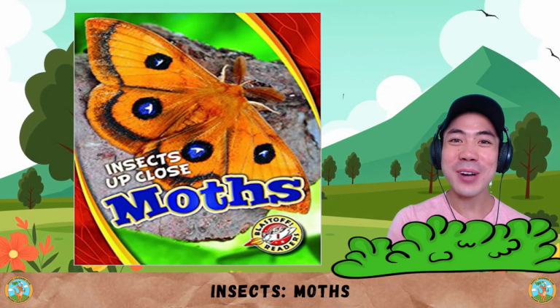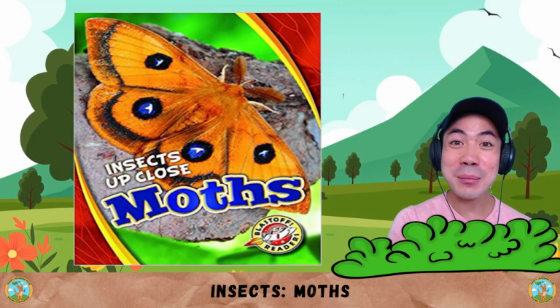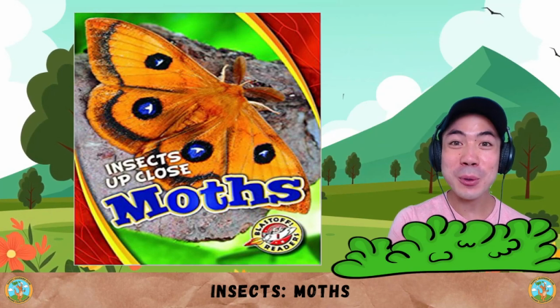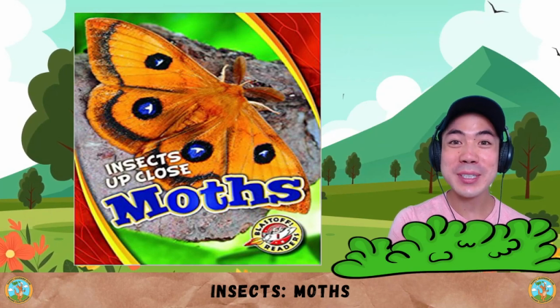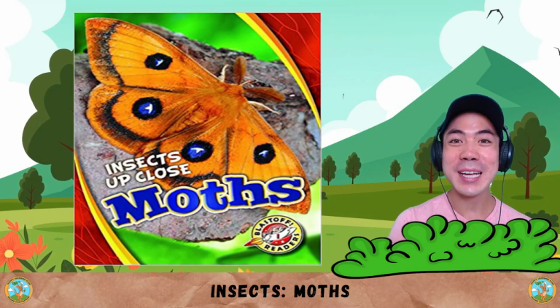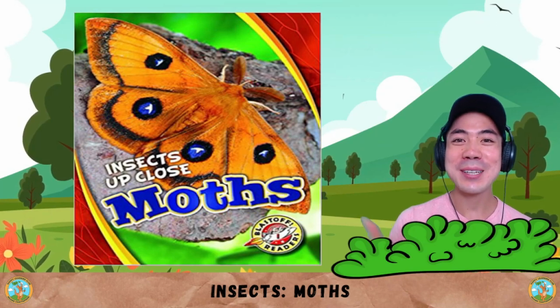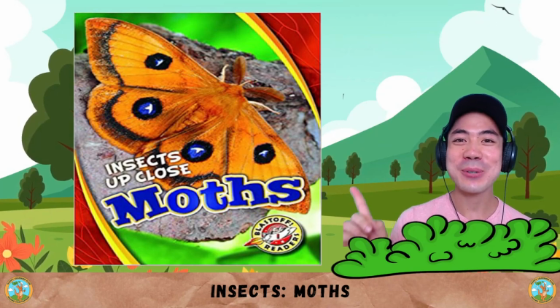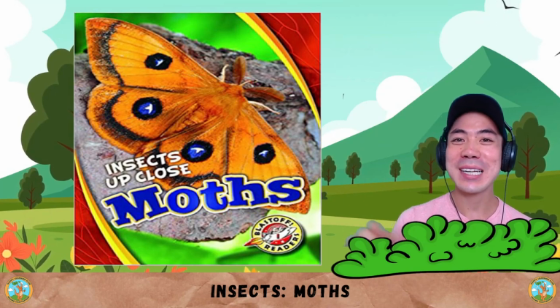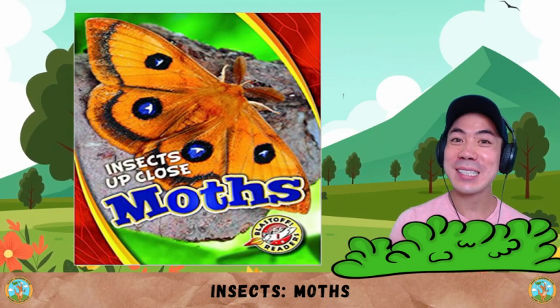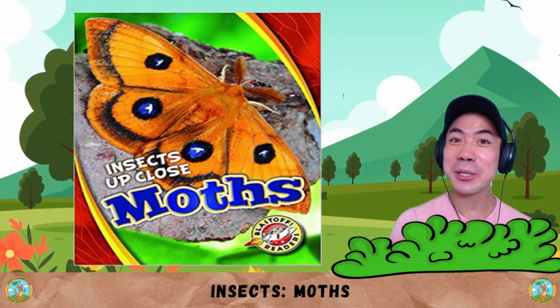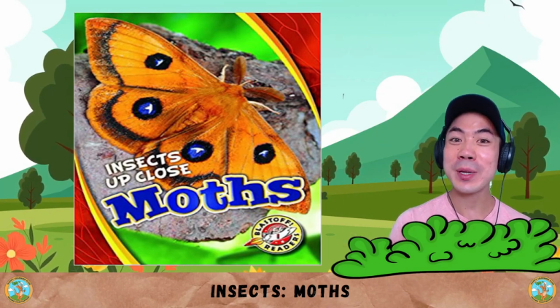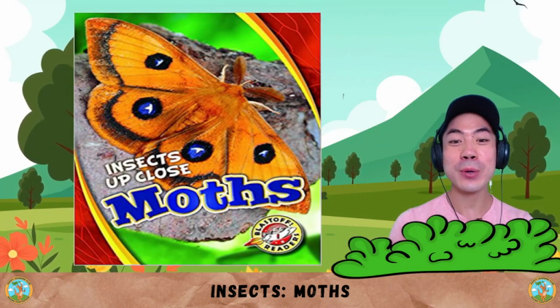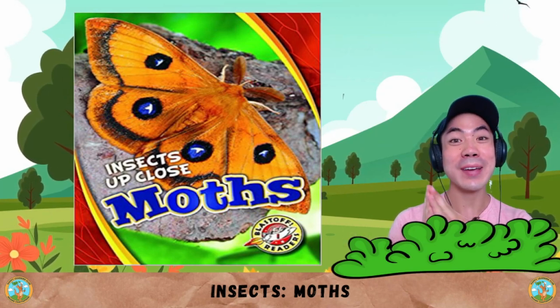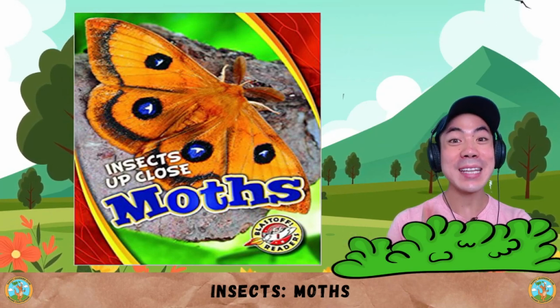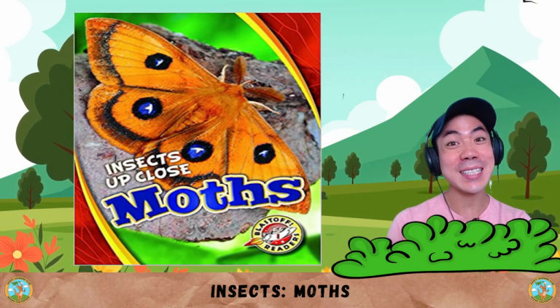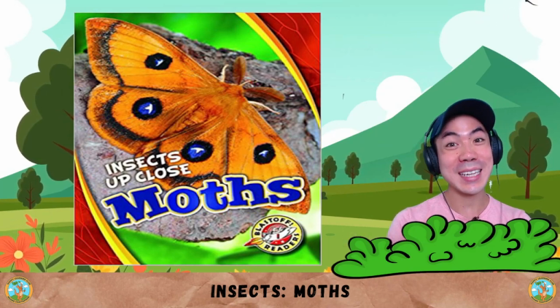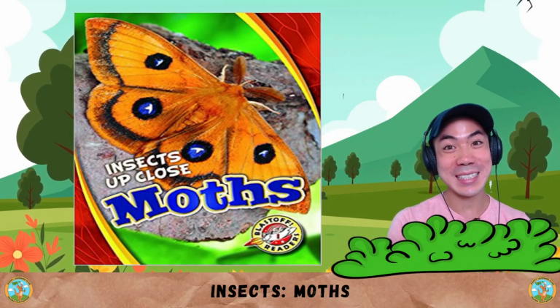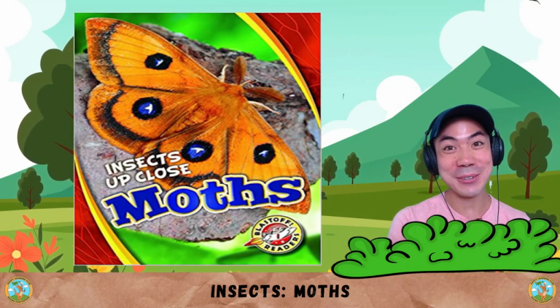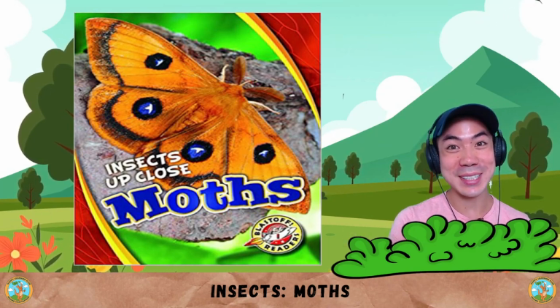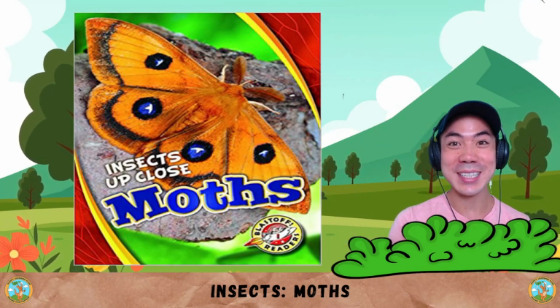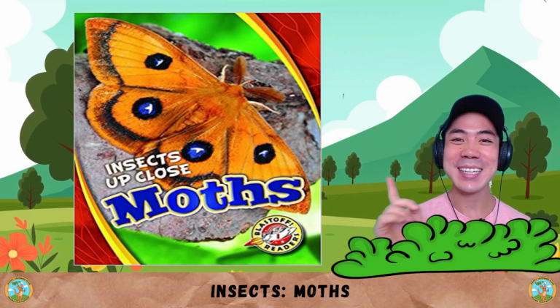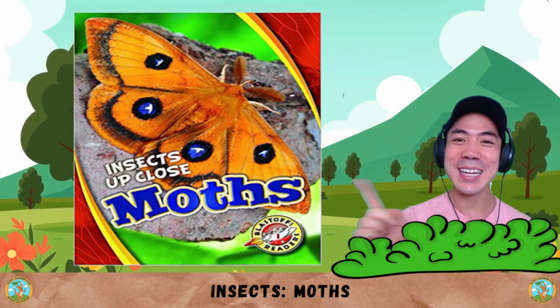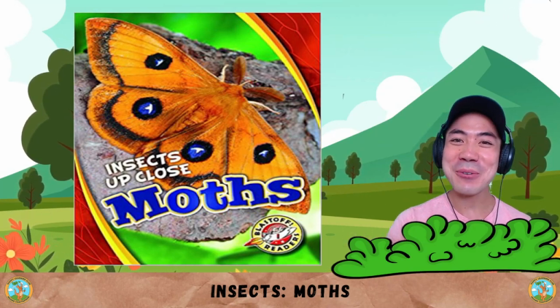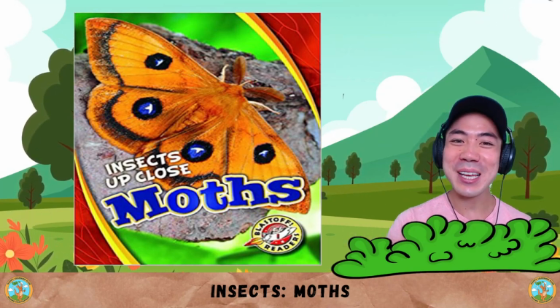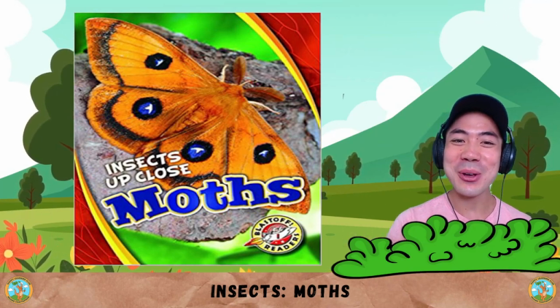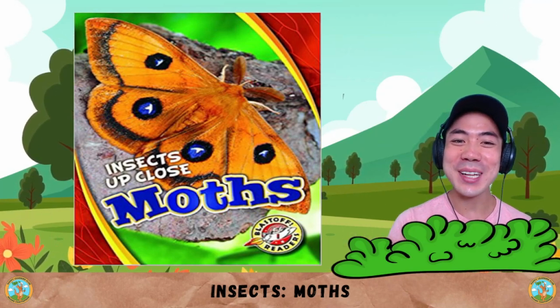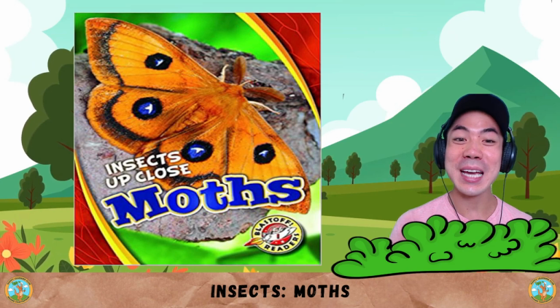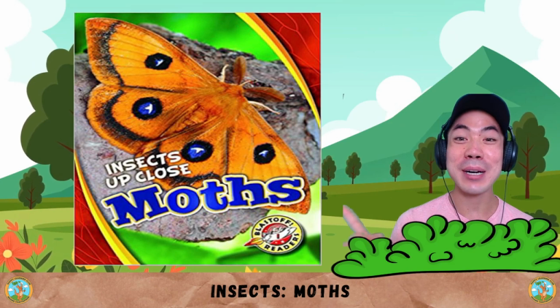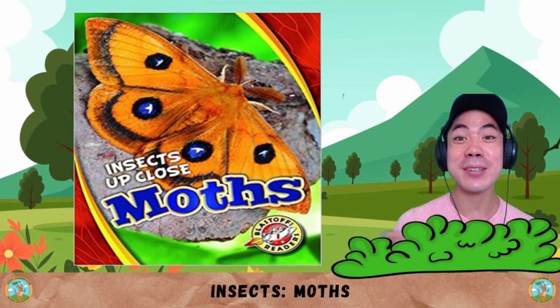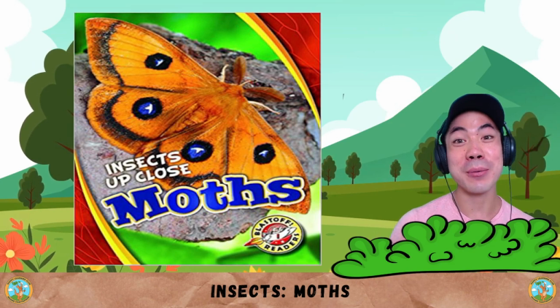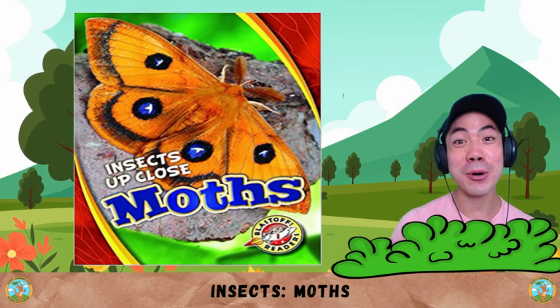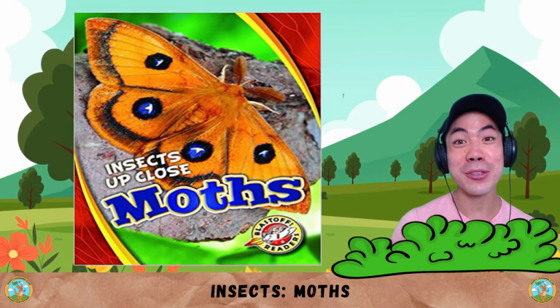For Animal World today, we are continuing with our insect series. Today we are learning about the moth.